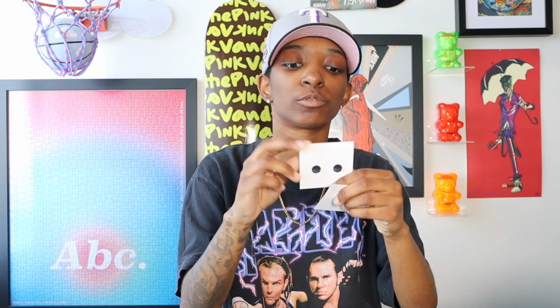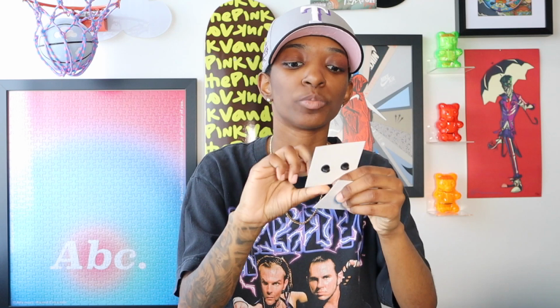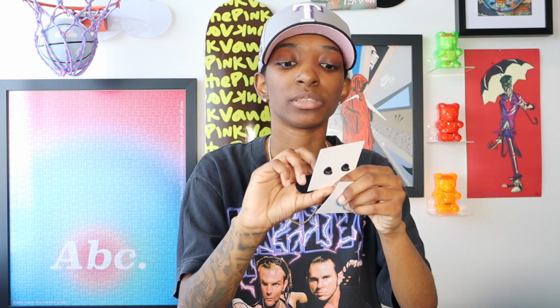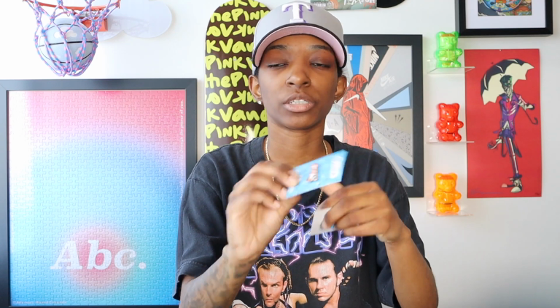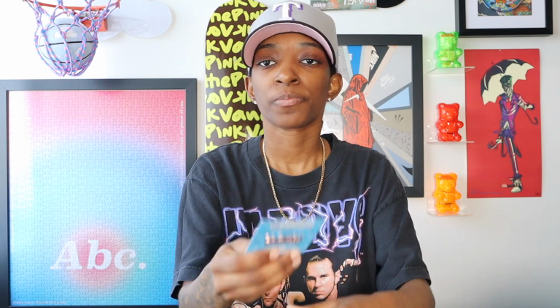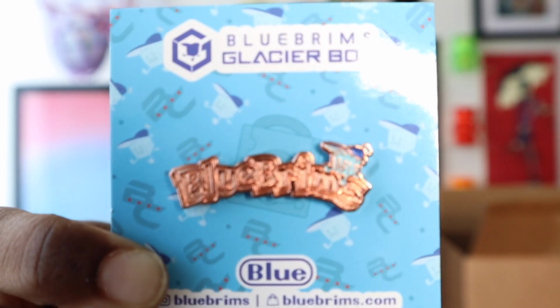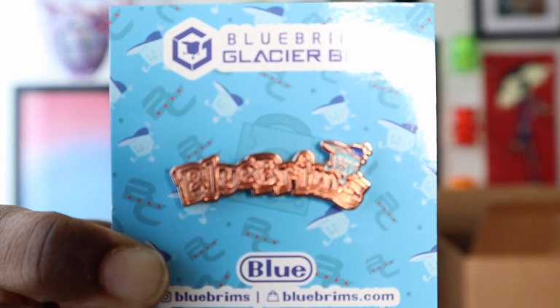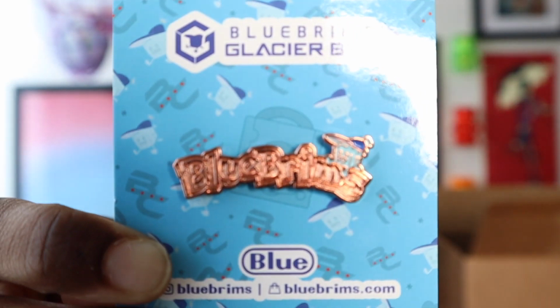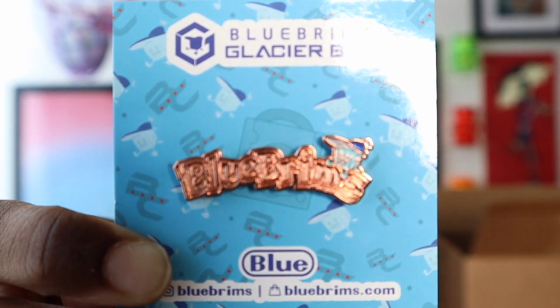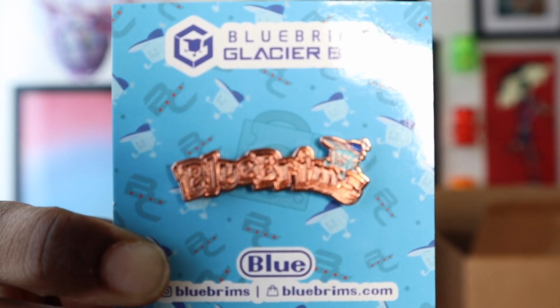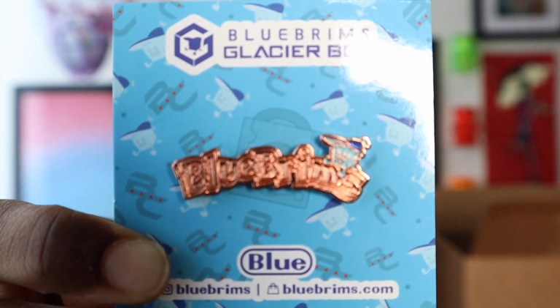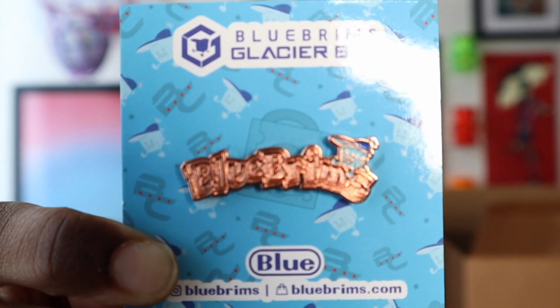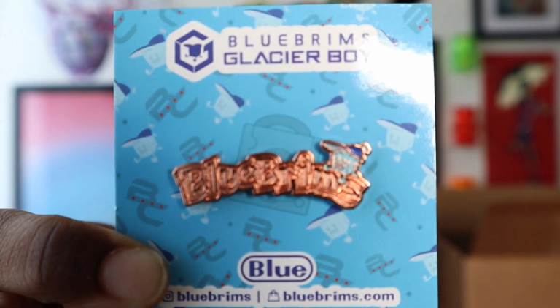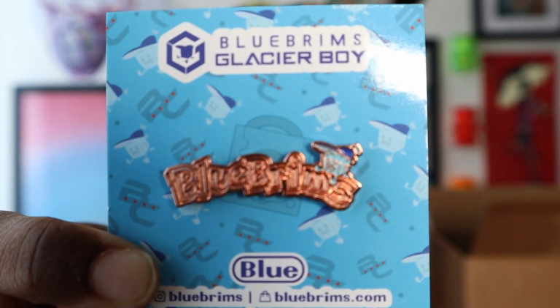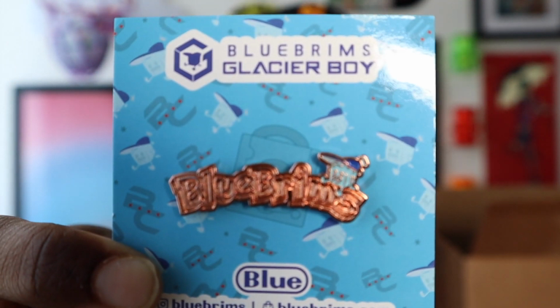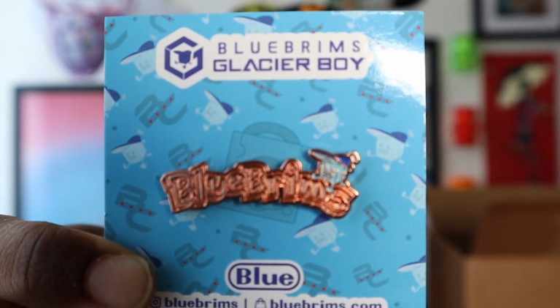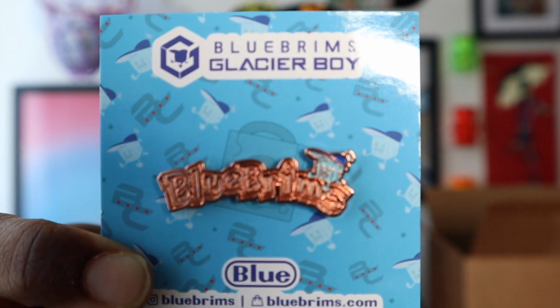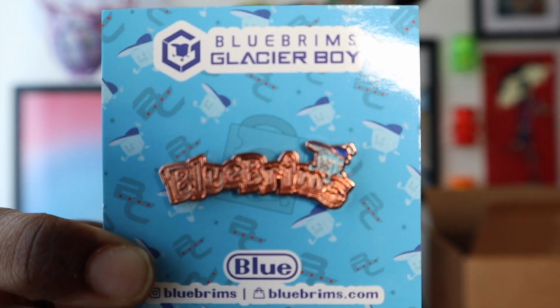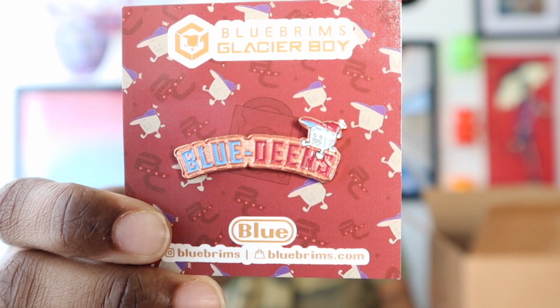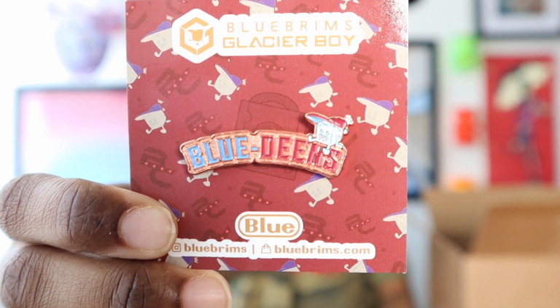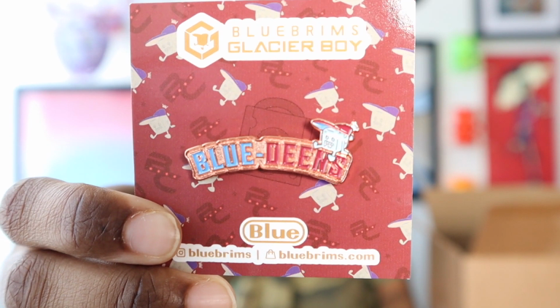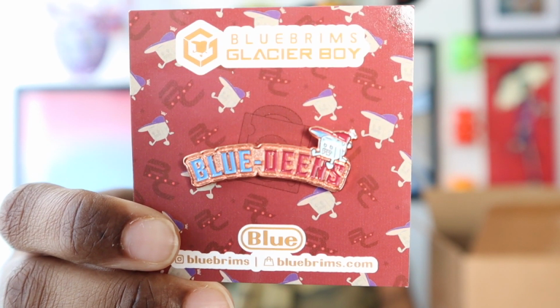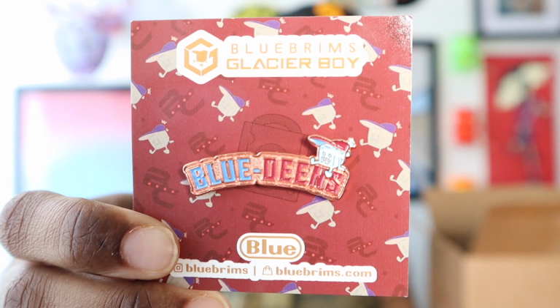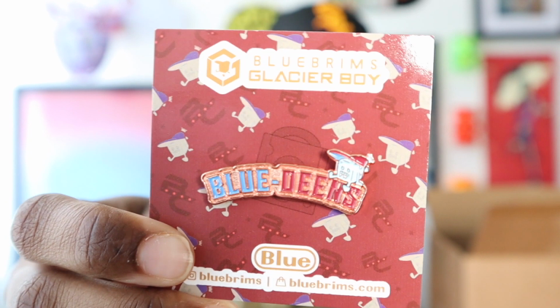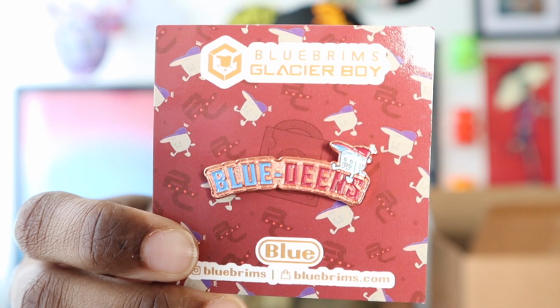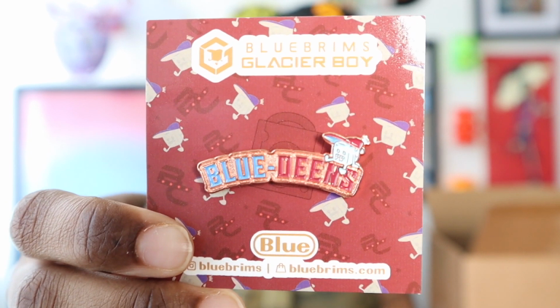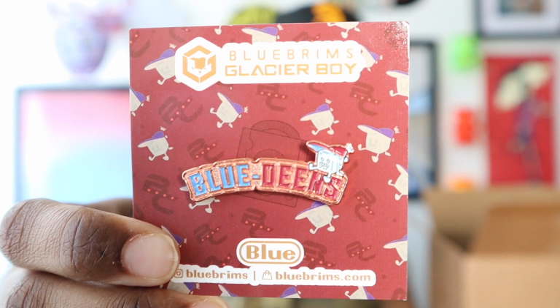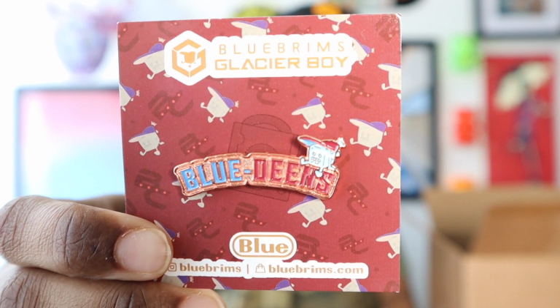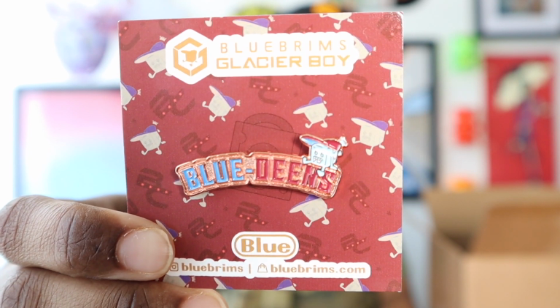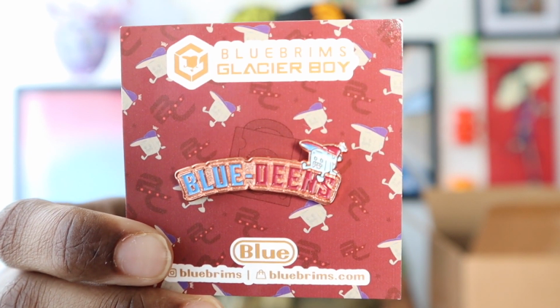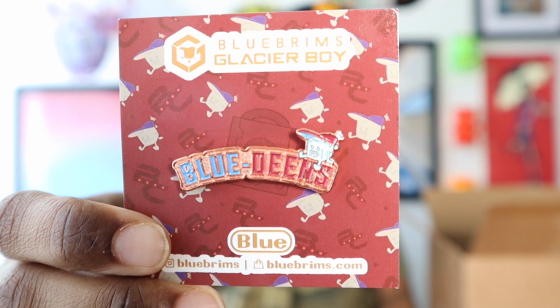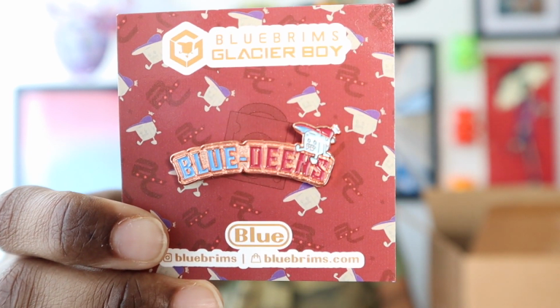I have two pins here. This is the first one — it says Blue Brims. But this one says Blue Deens, which was the name of the collab.